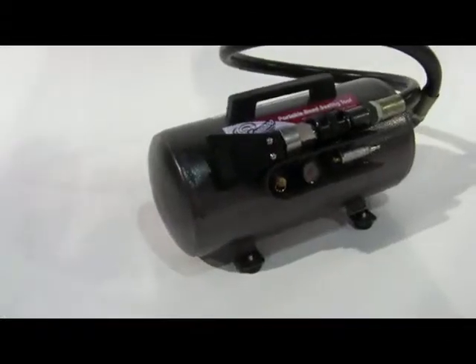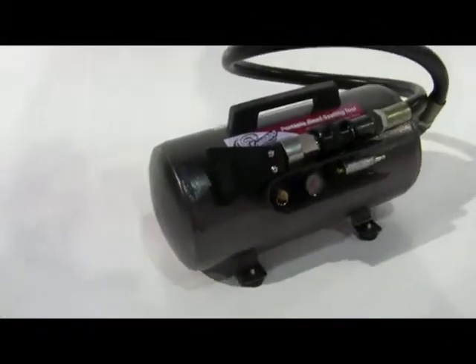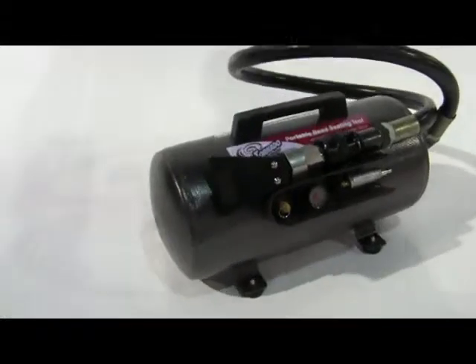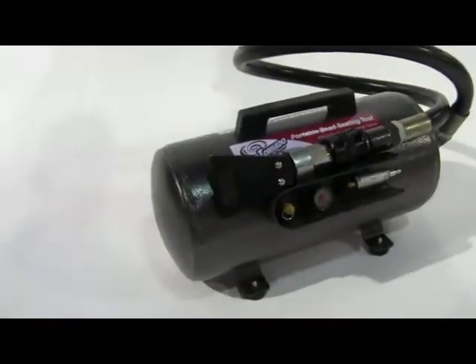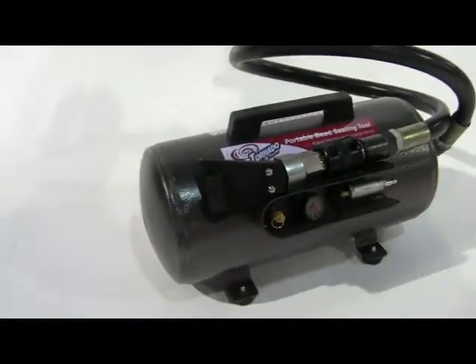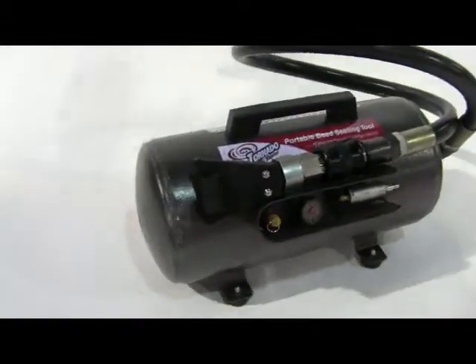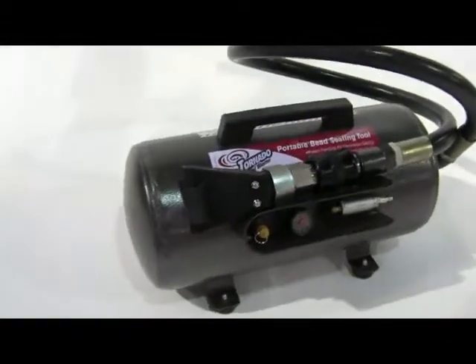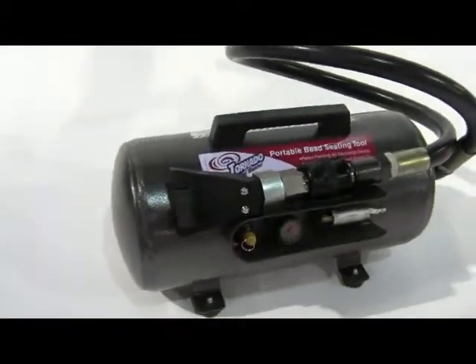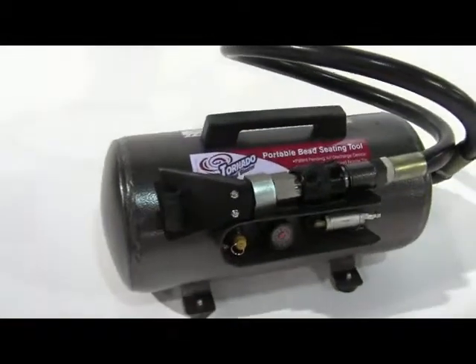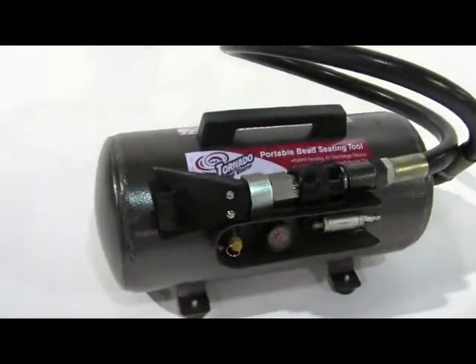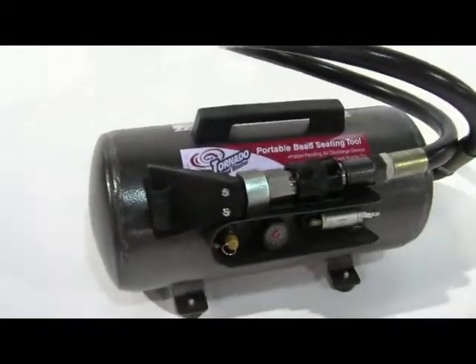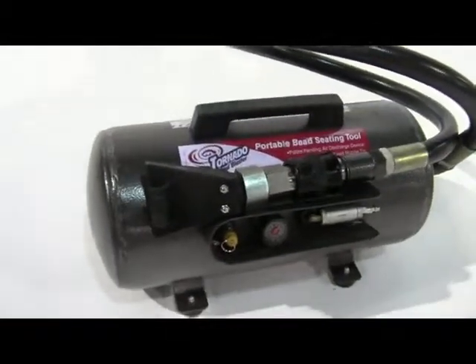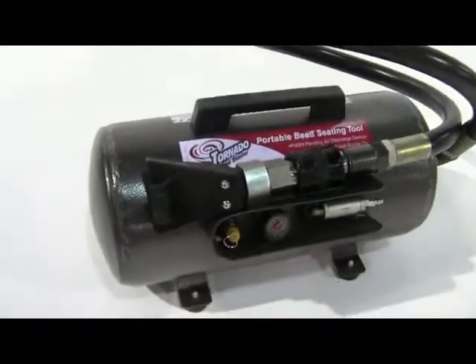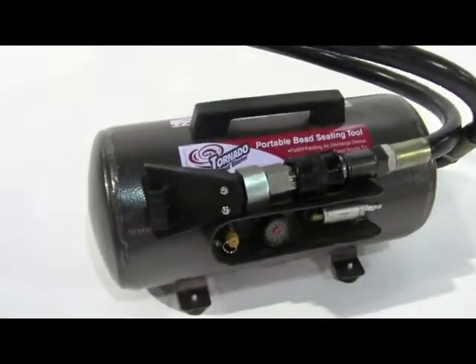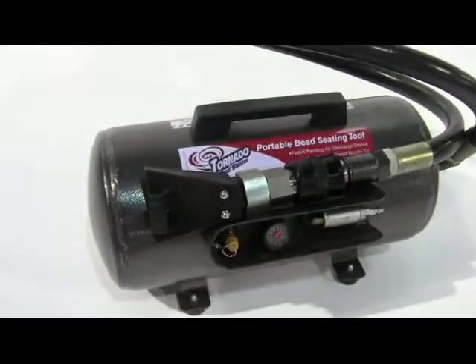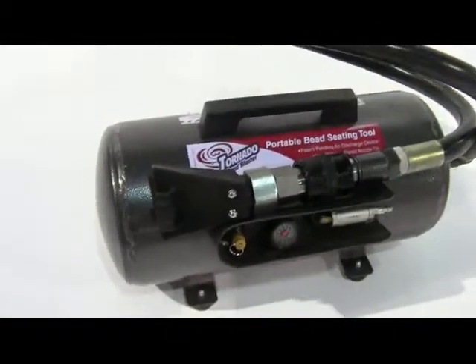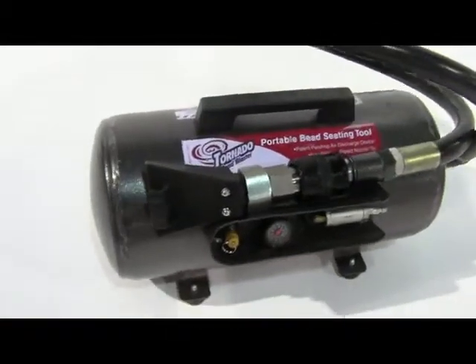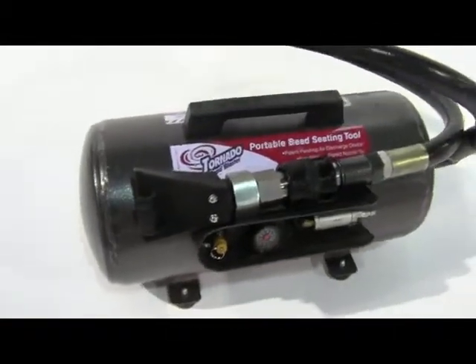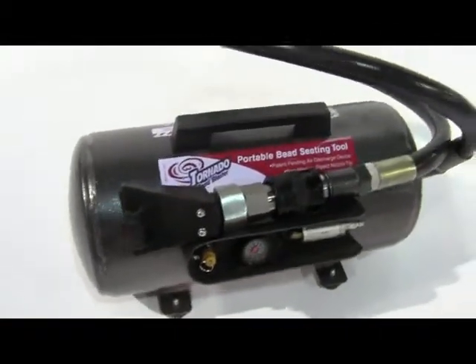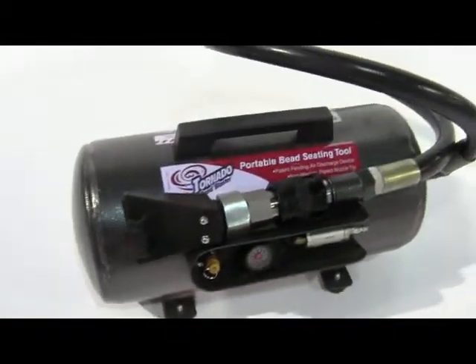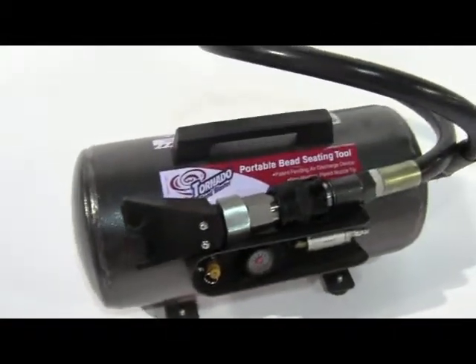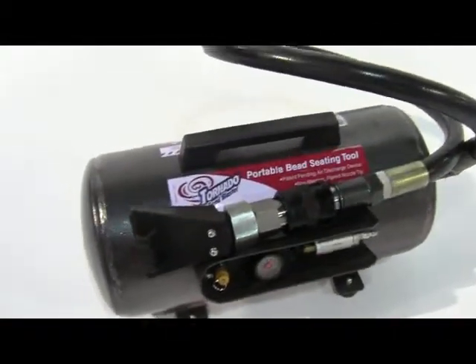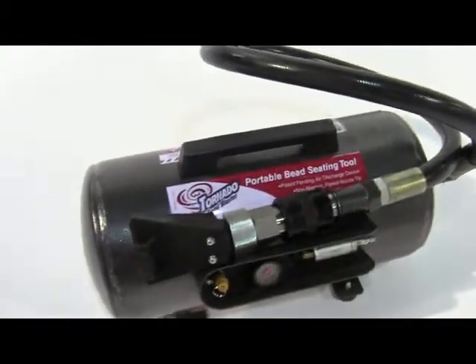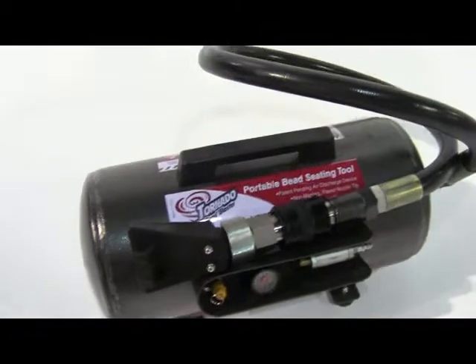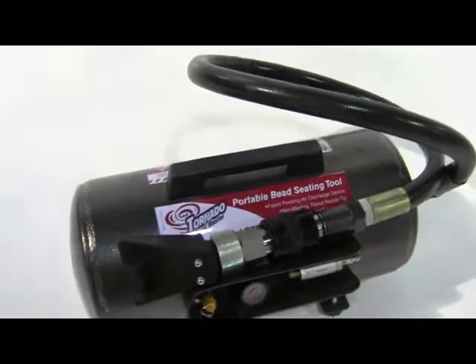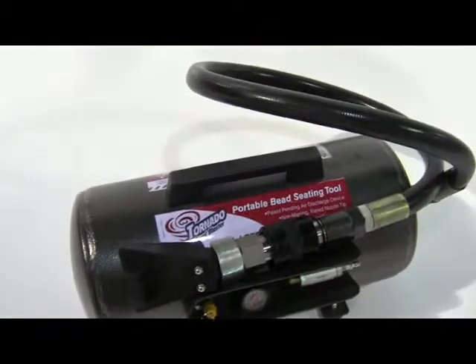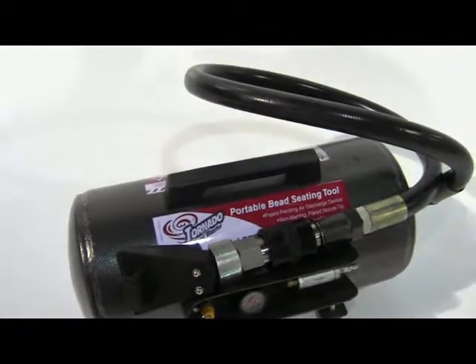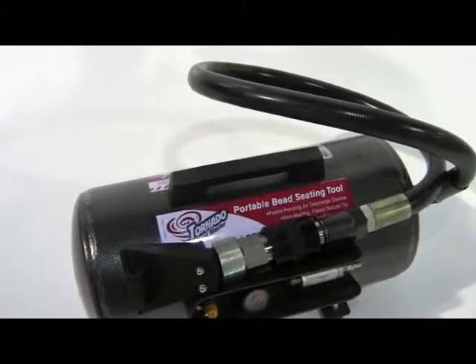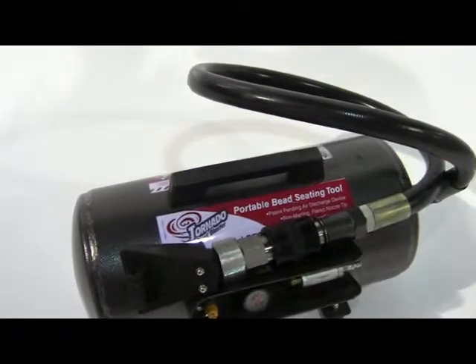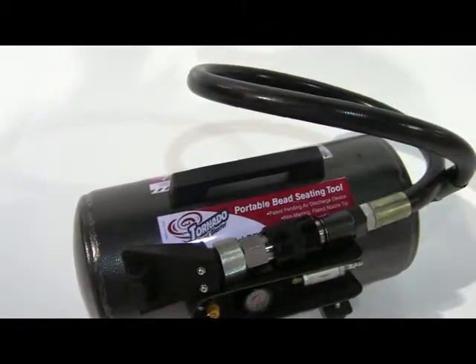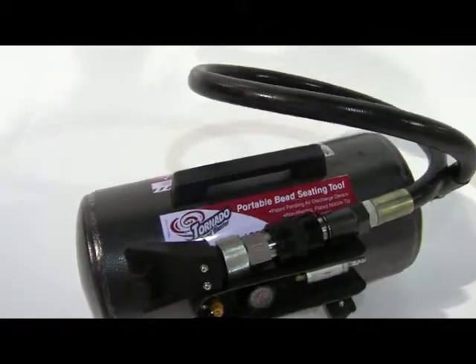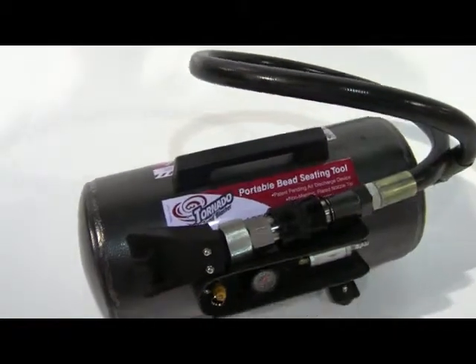2011 SEMA showed new products. Garage Equipment Supply presents the Dan Maher Tornado Bead Seater.